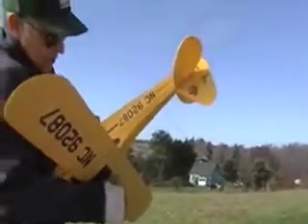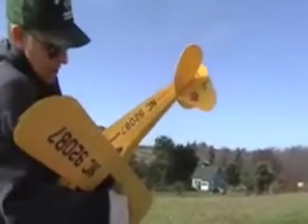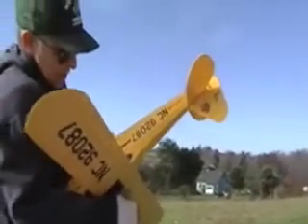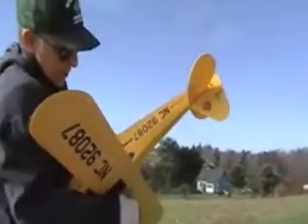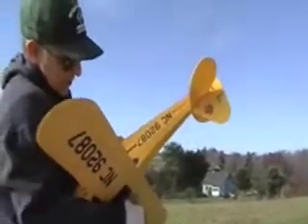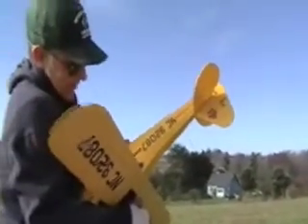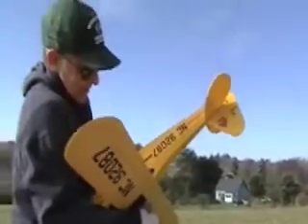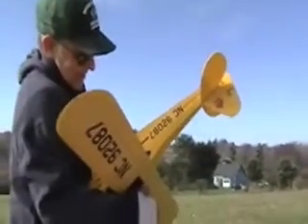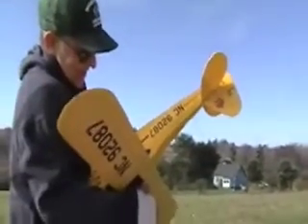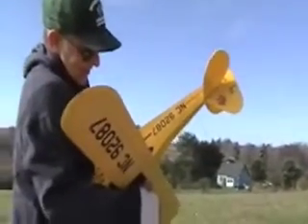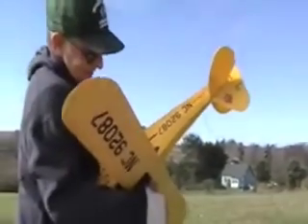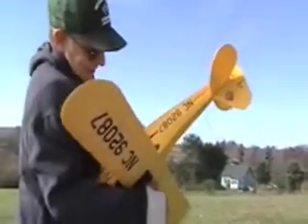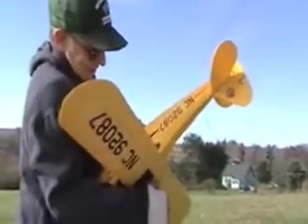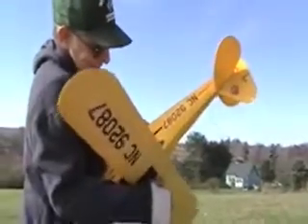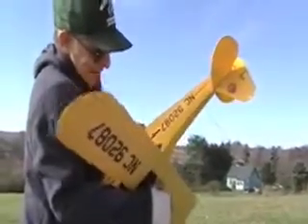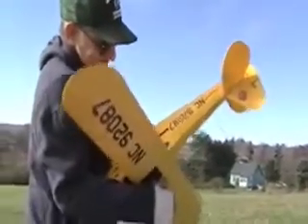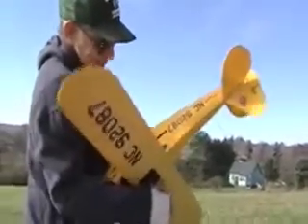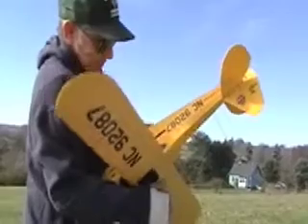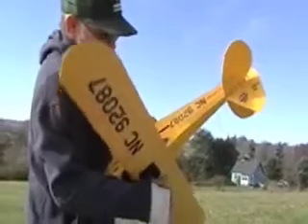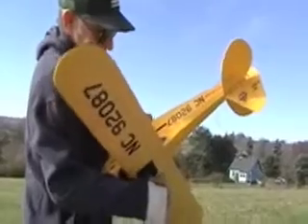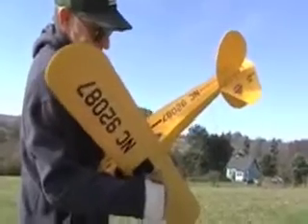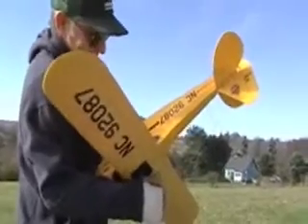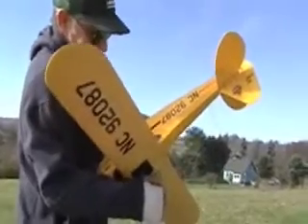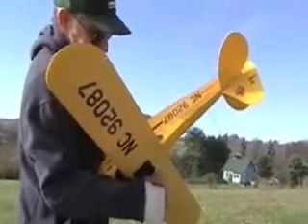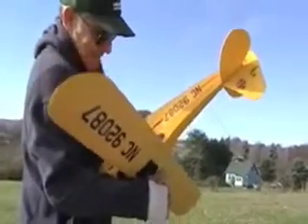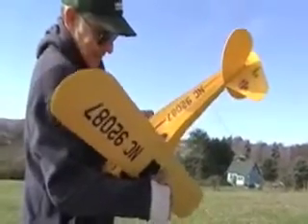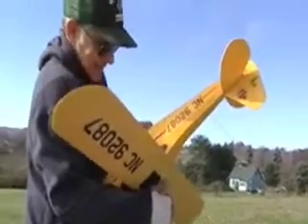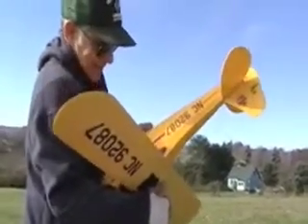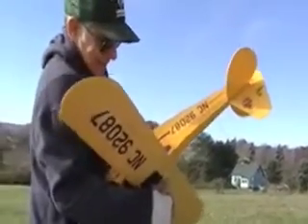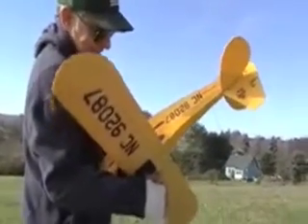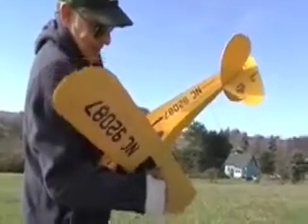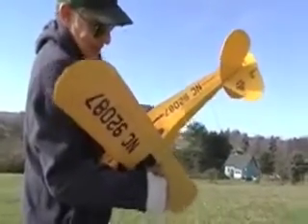The Super Cub. It's a J3 Super Cub. The J3. Those are kind of dogs in the field.